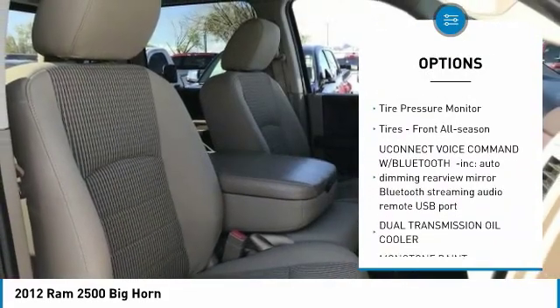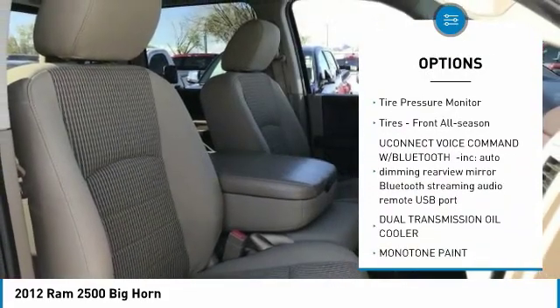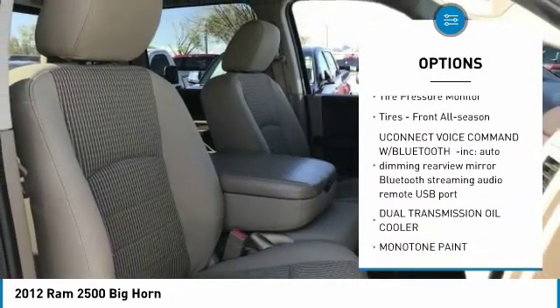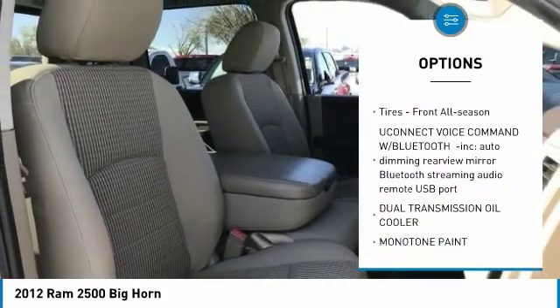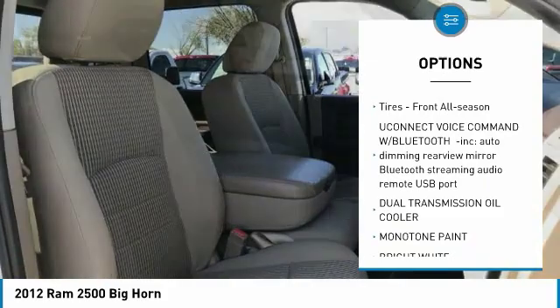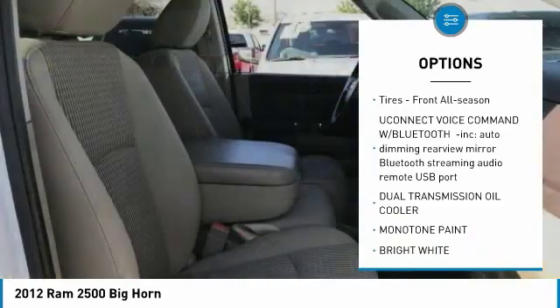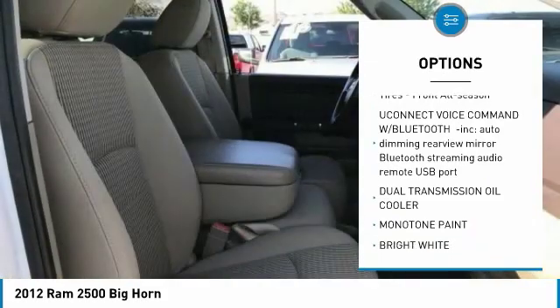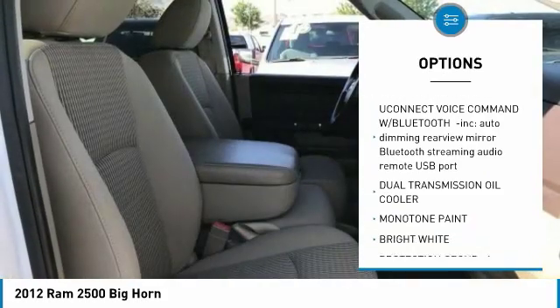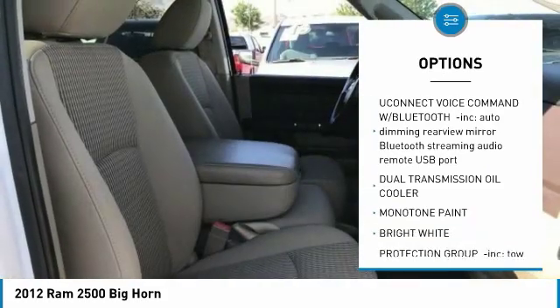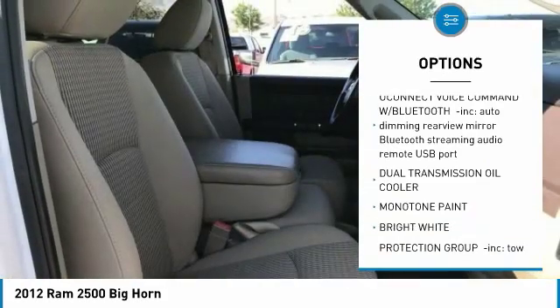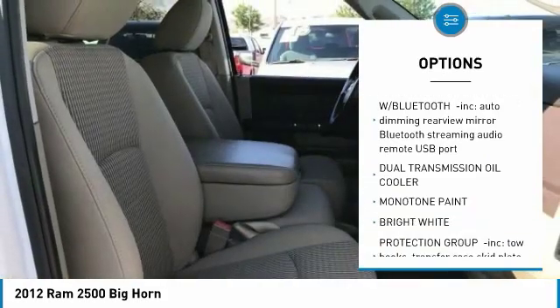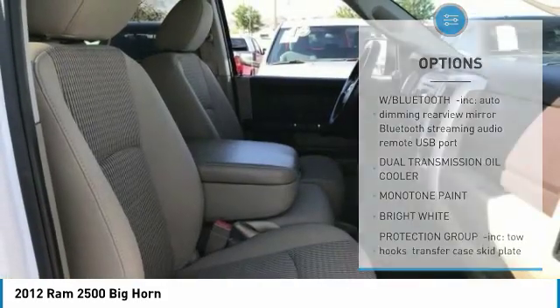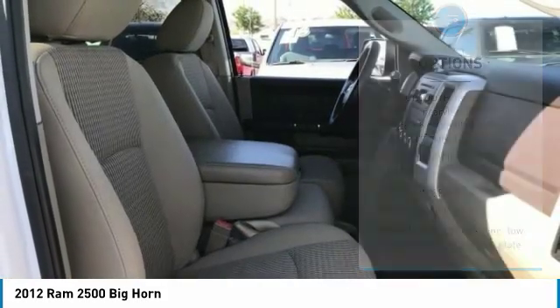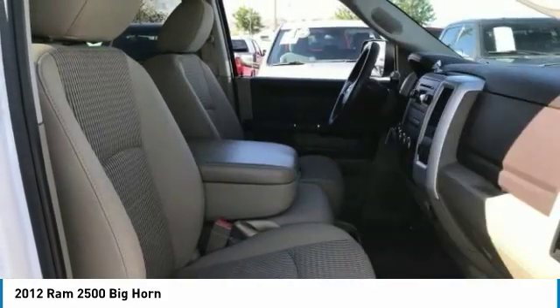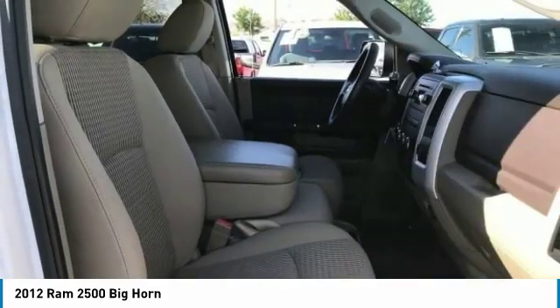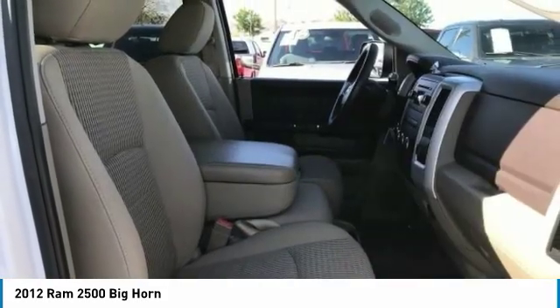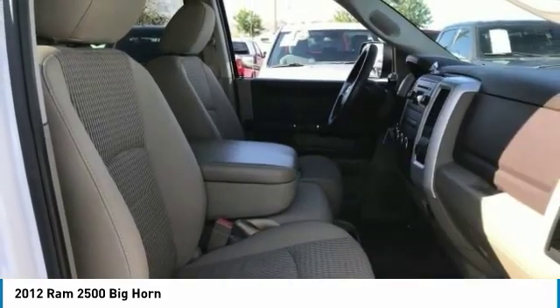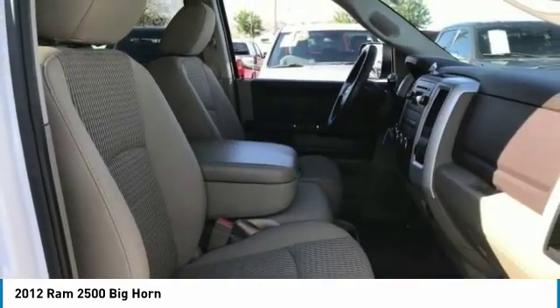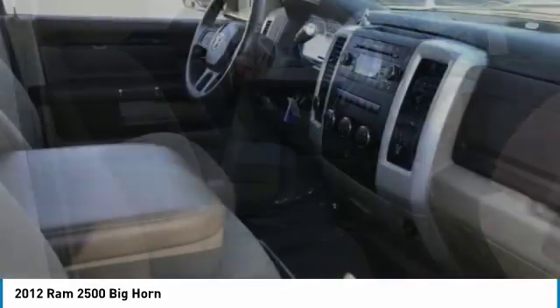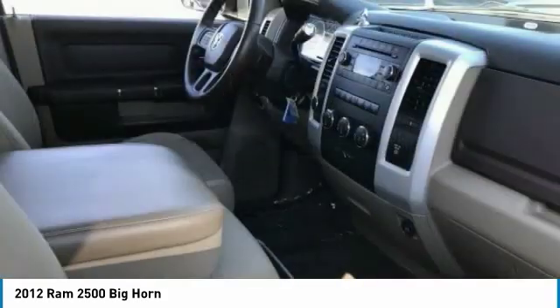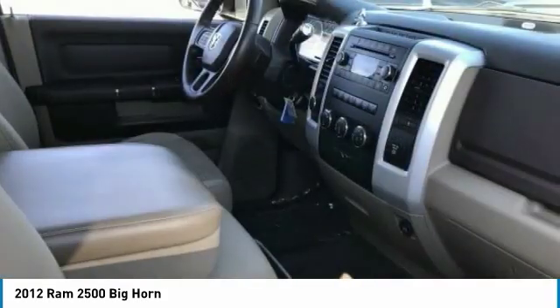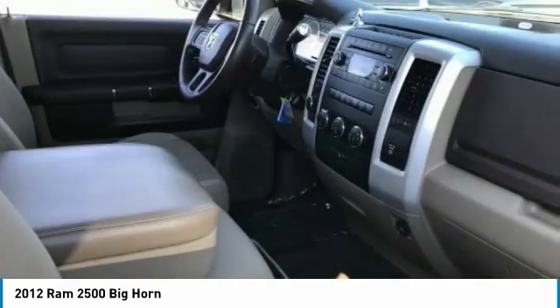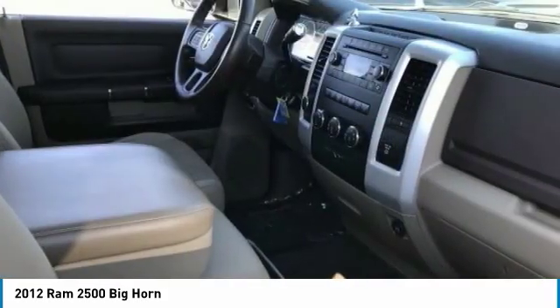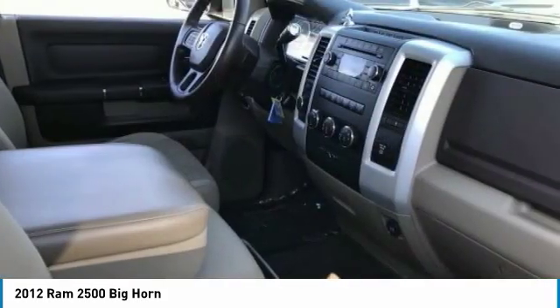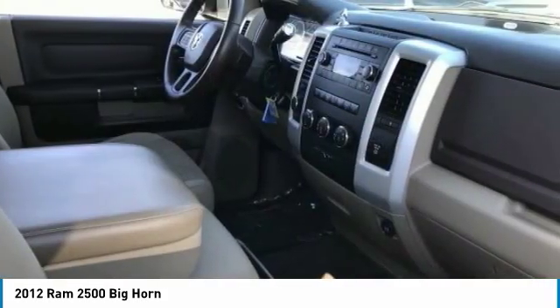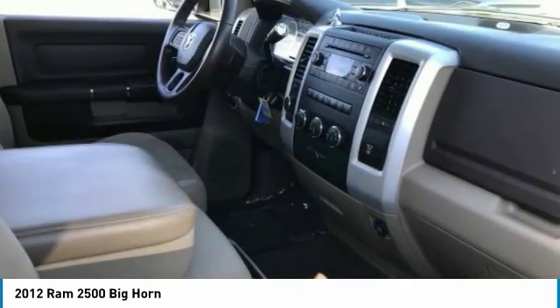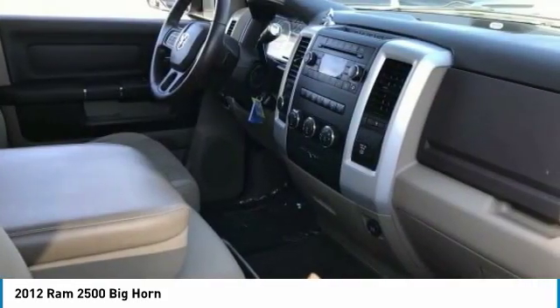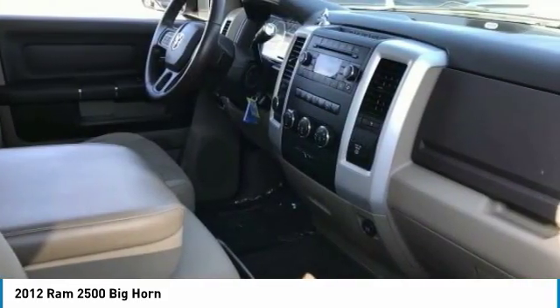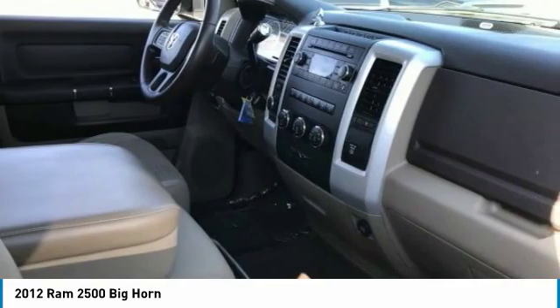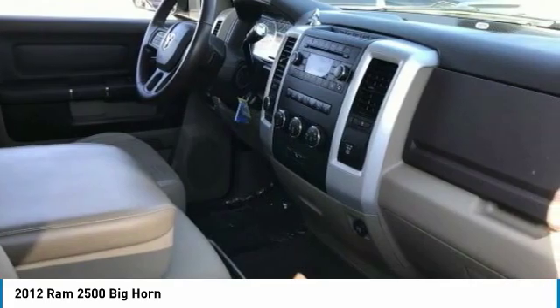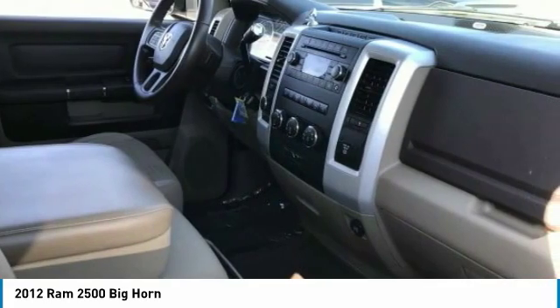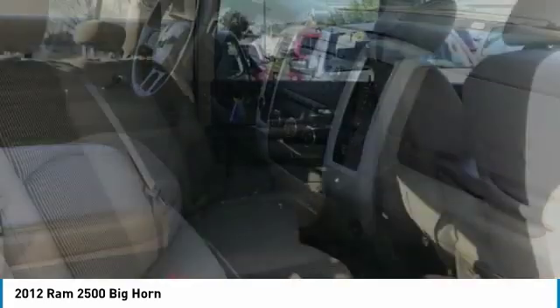Stability control, engine immobilizer, remote engine start, tire pressure monitor, tires — front all season.